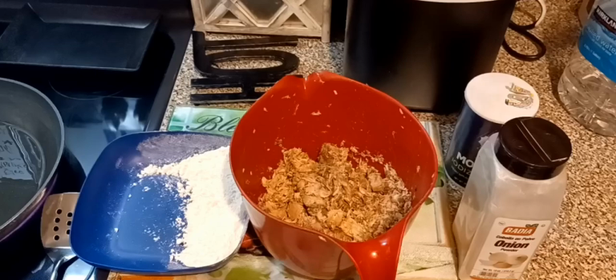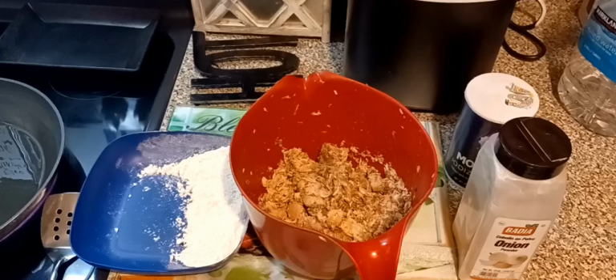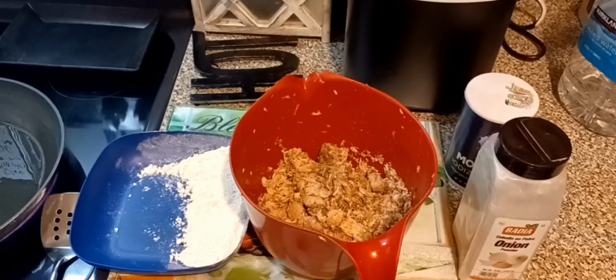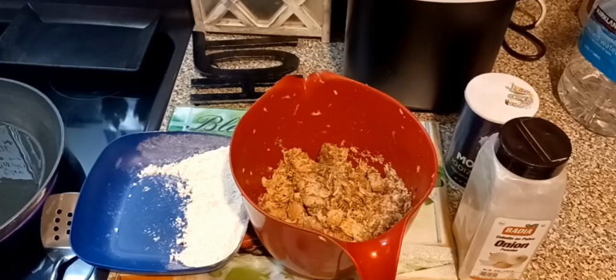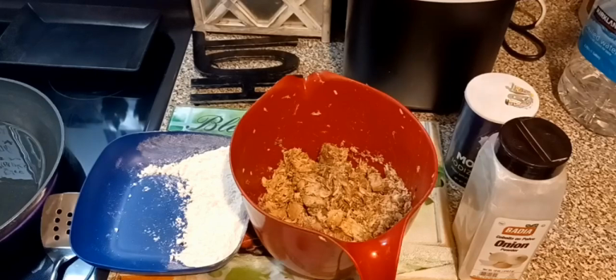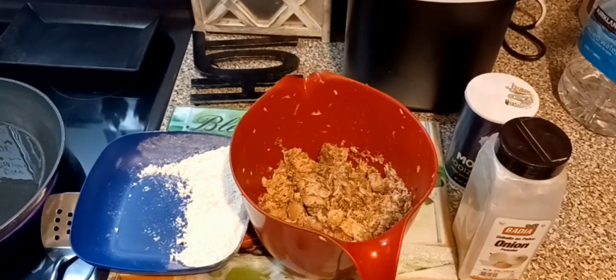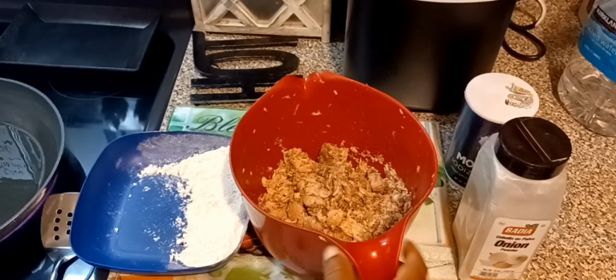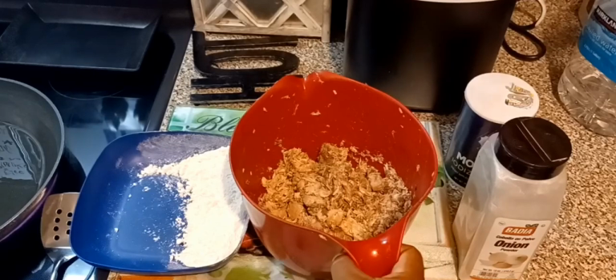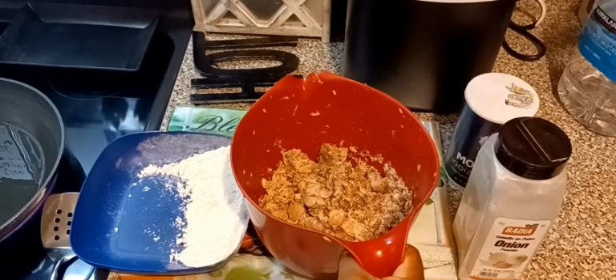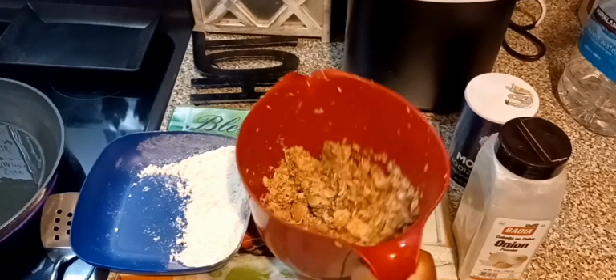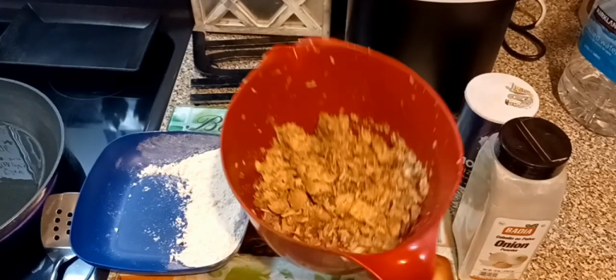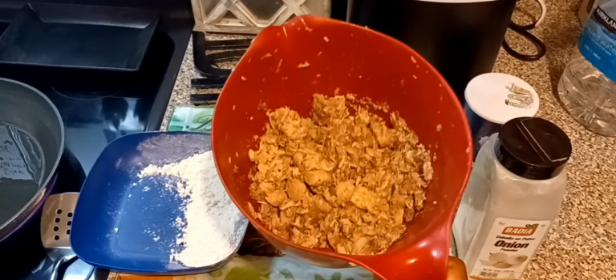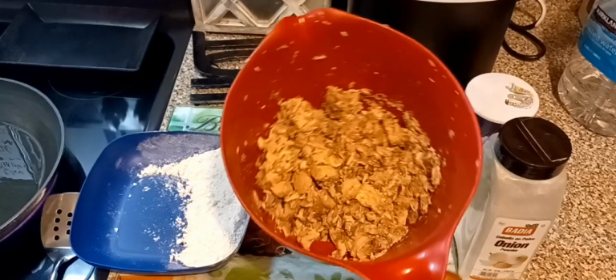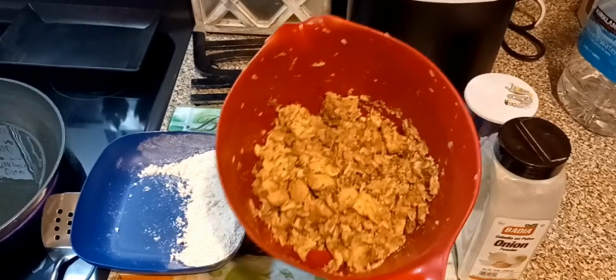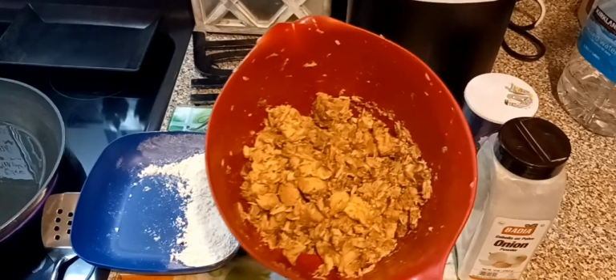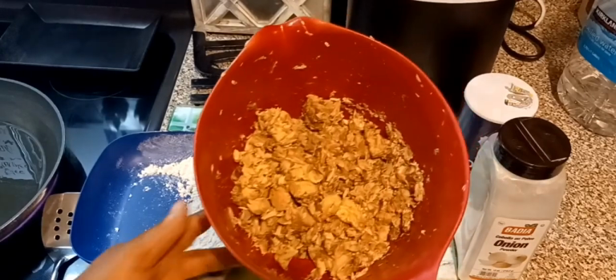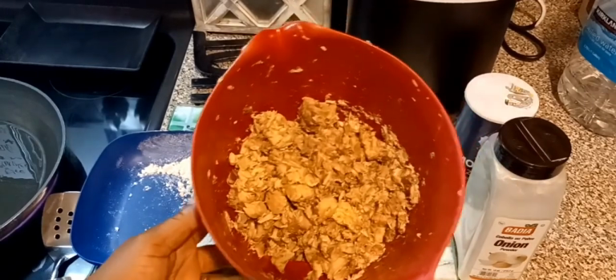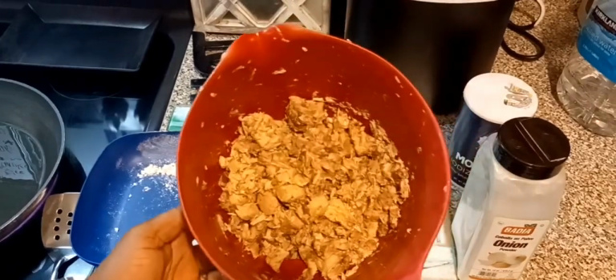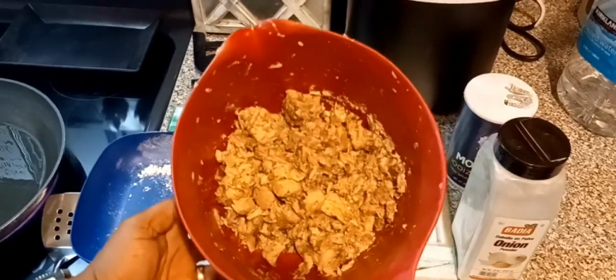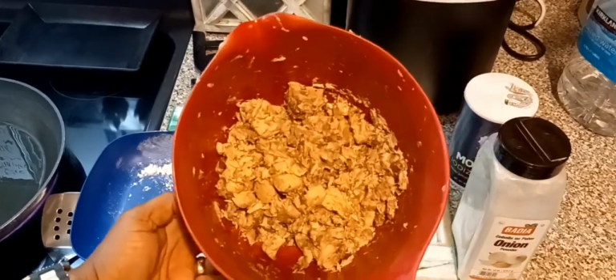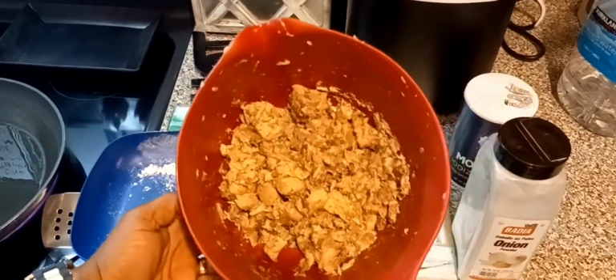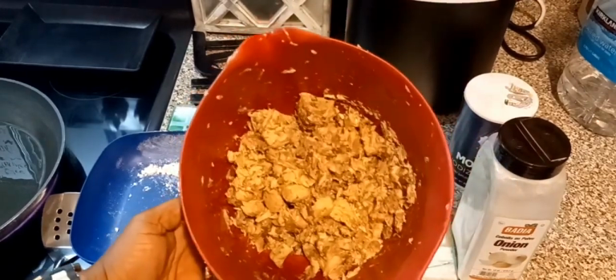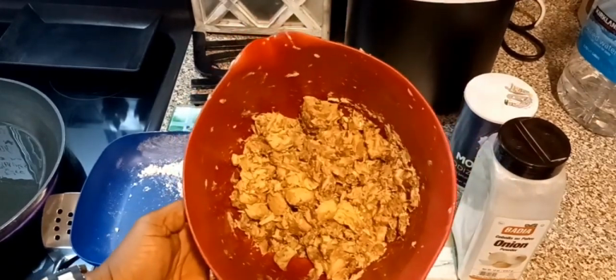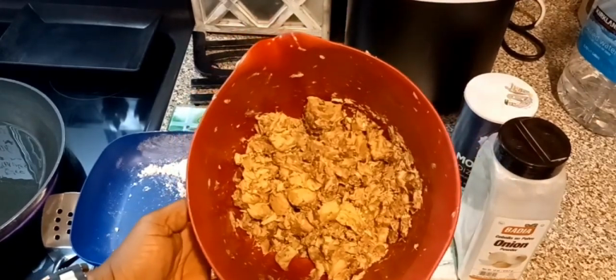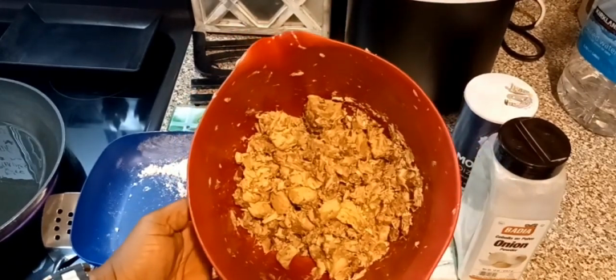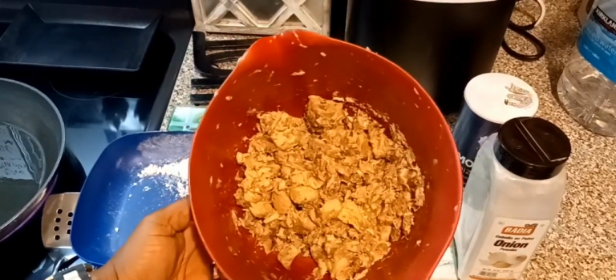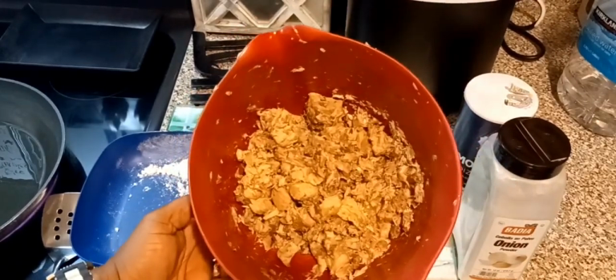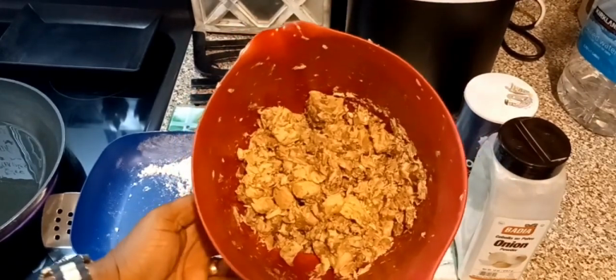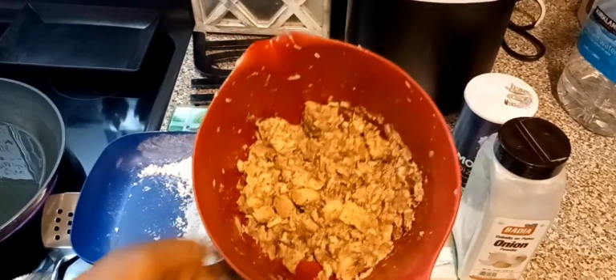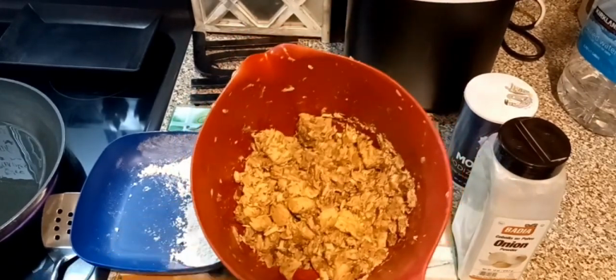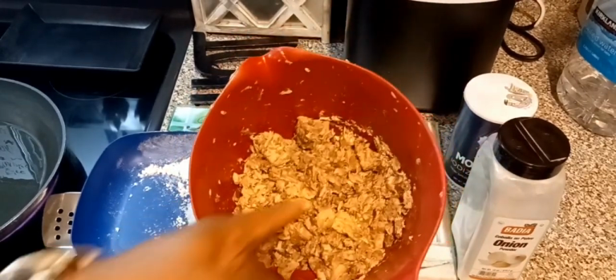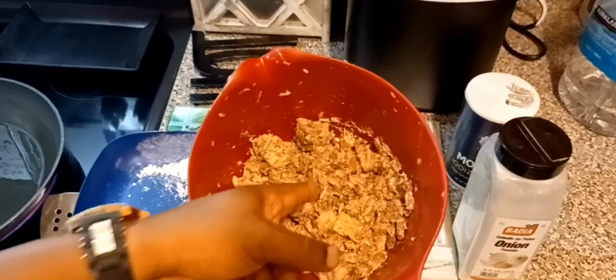What up fam, it's your boy G-Rid. Today I'm going to show you how to make some jack mackerel.